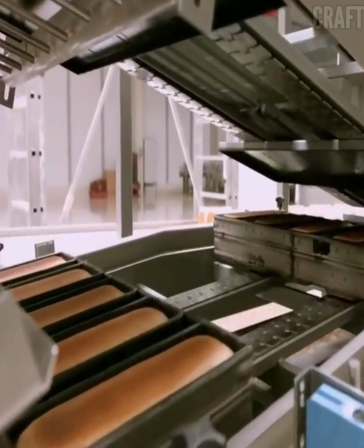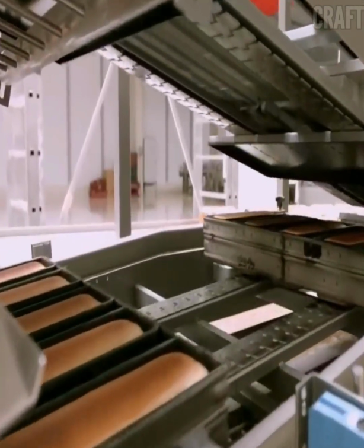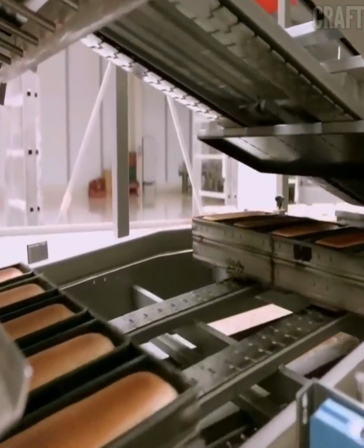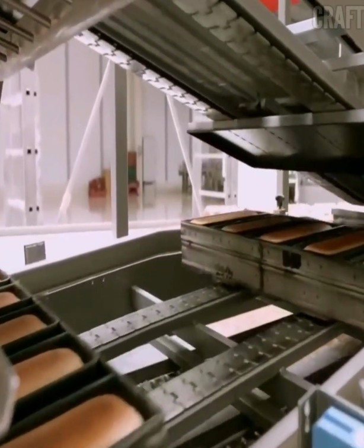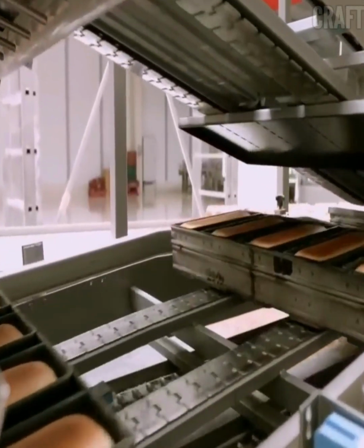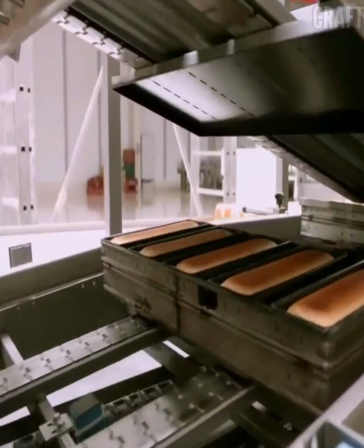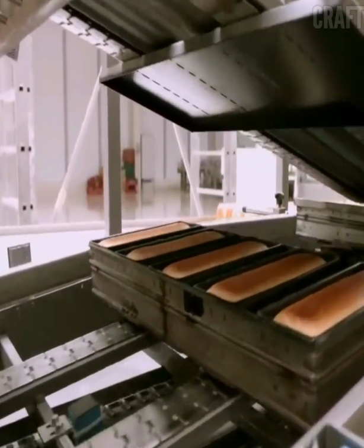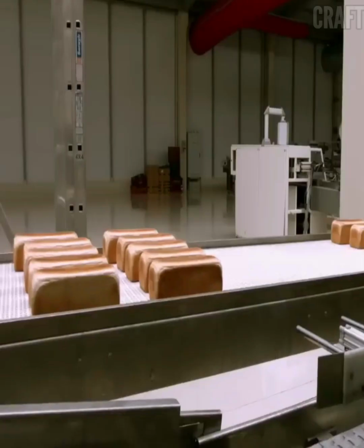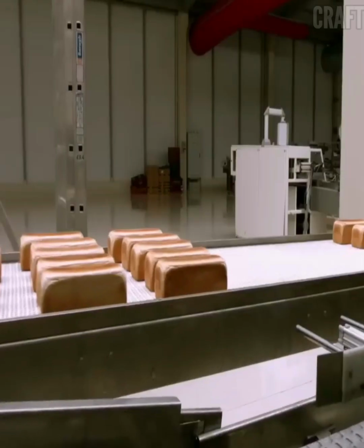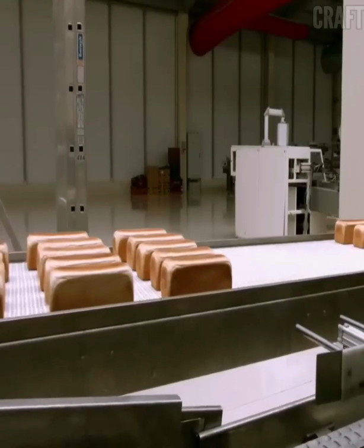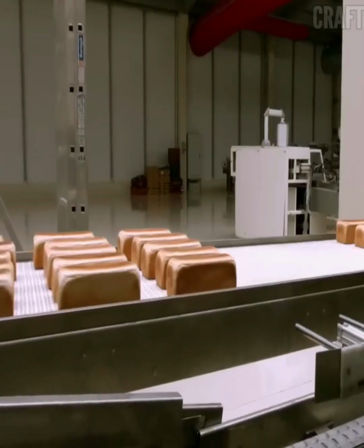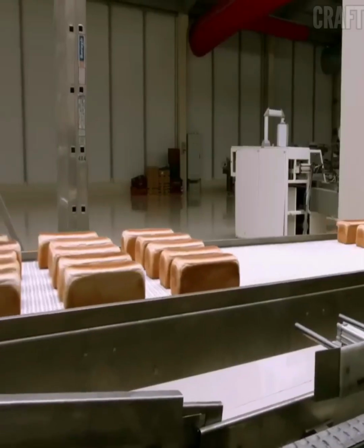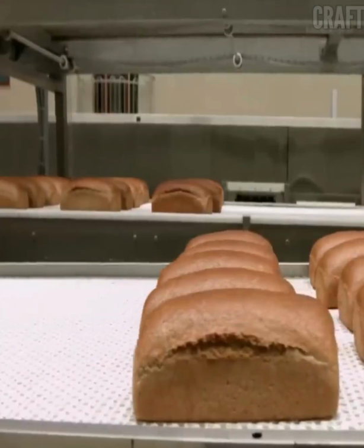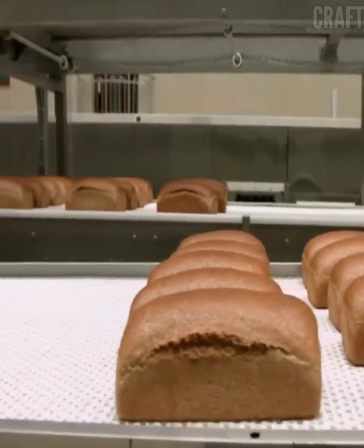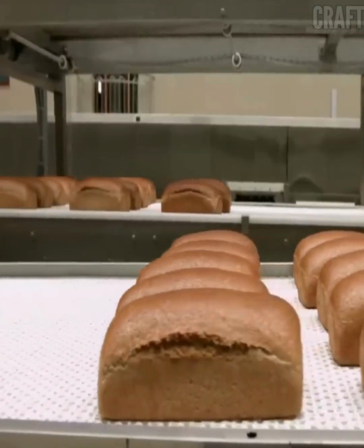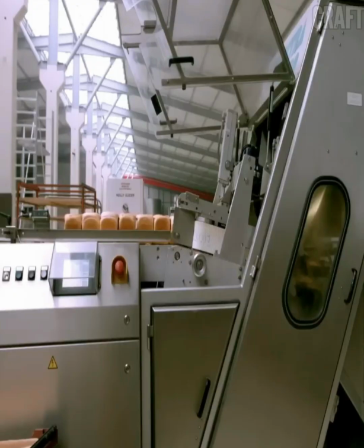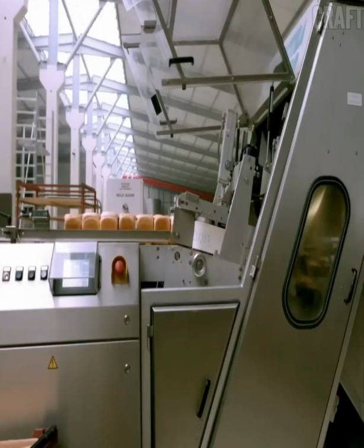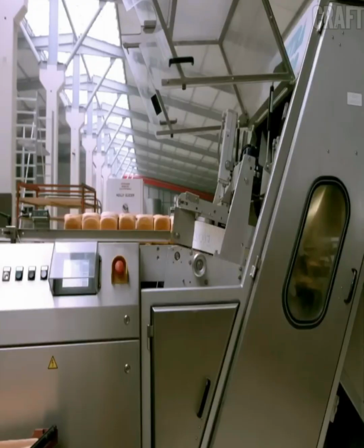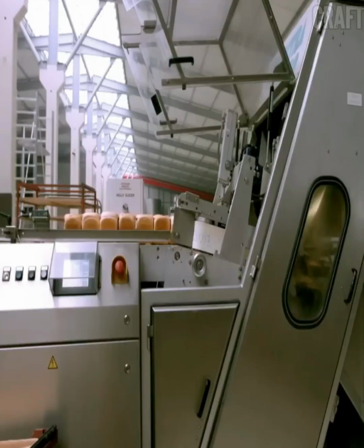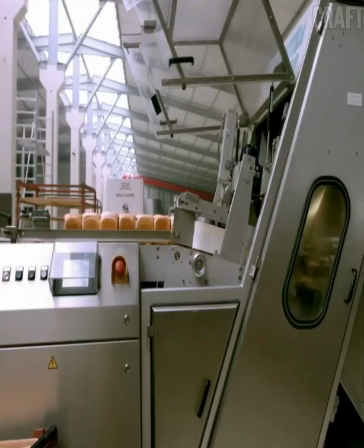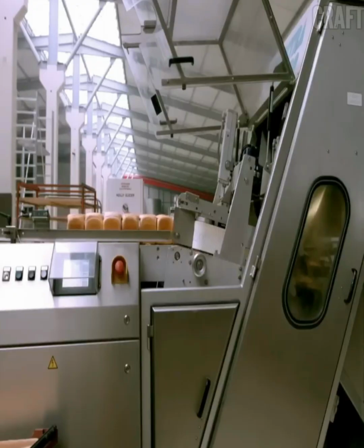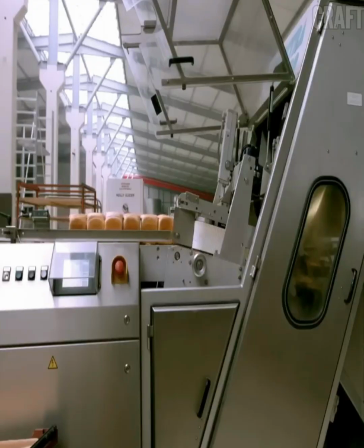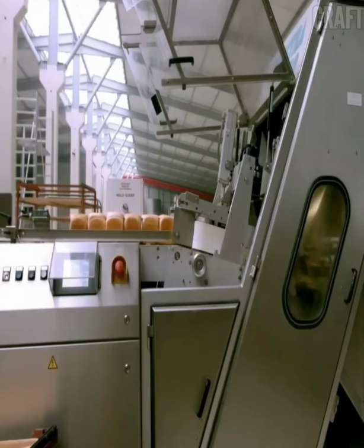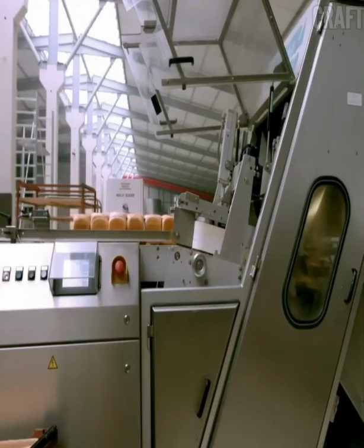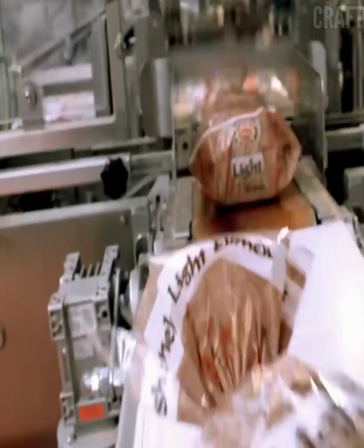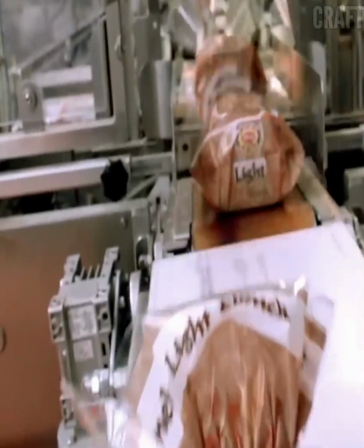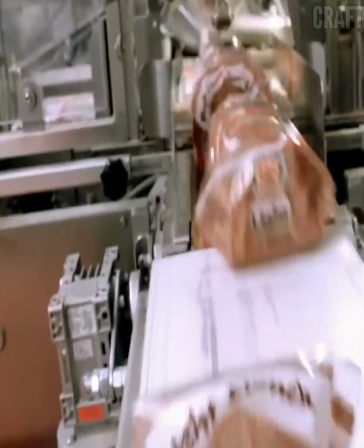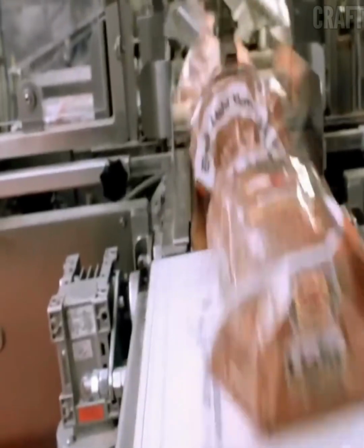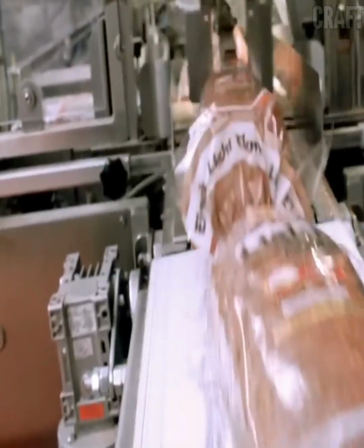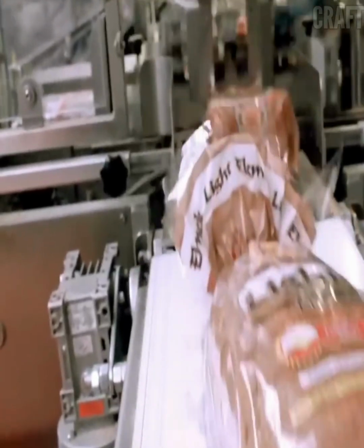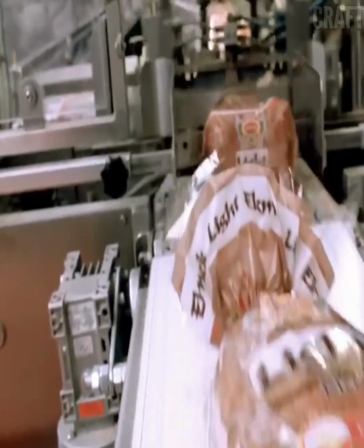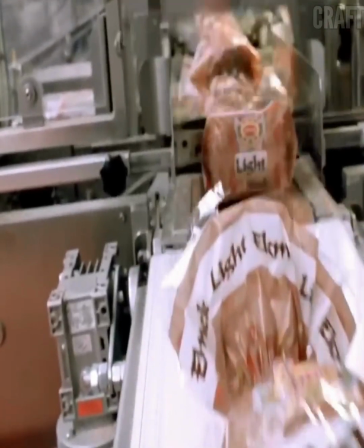Refrigeration and packaging: refrigerated bread is packaged to preserve freshness and protect against external factors.